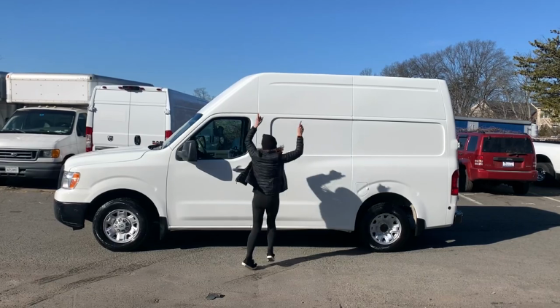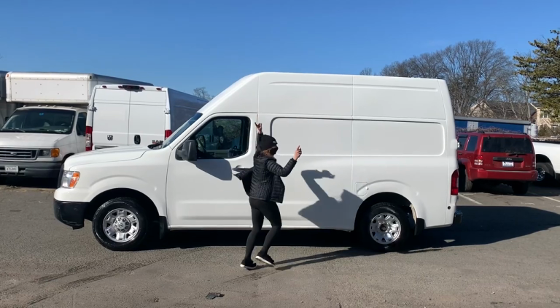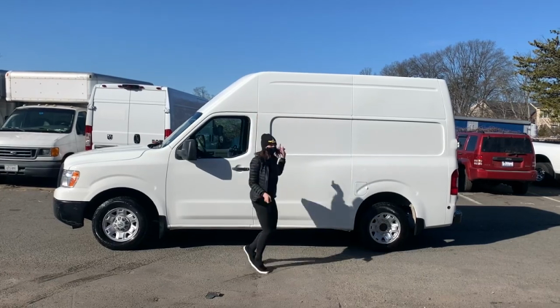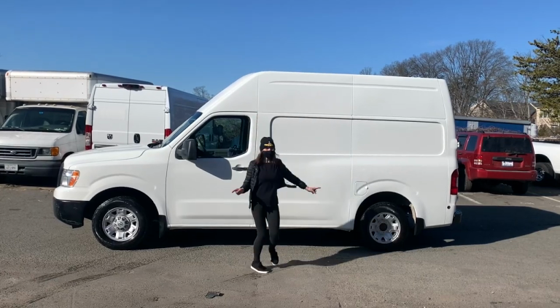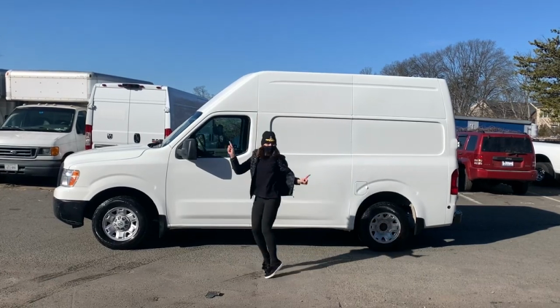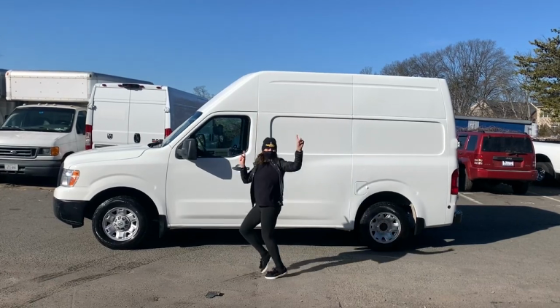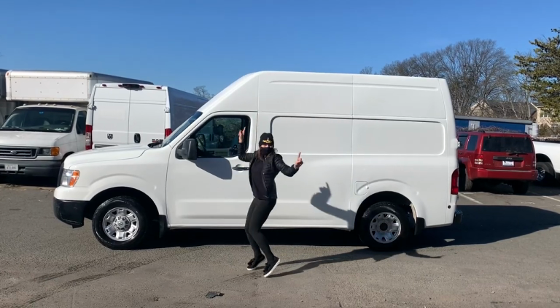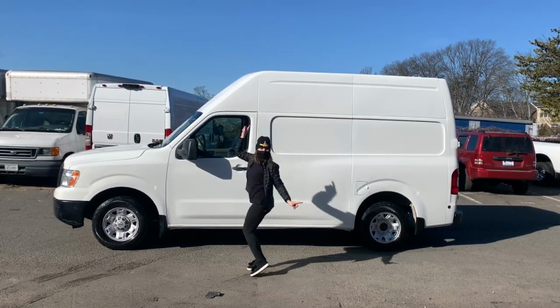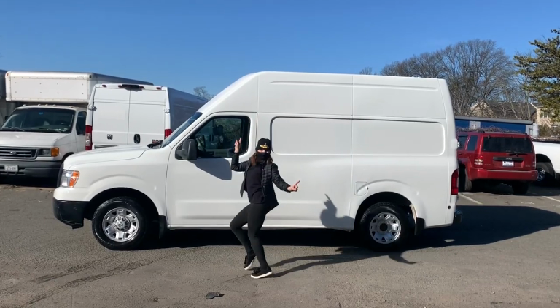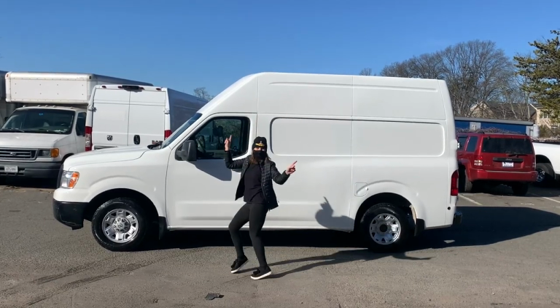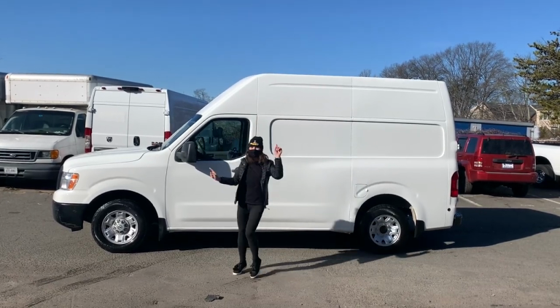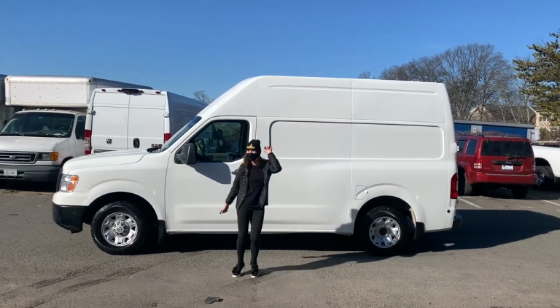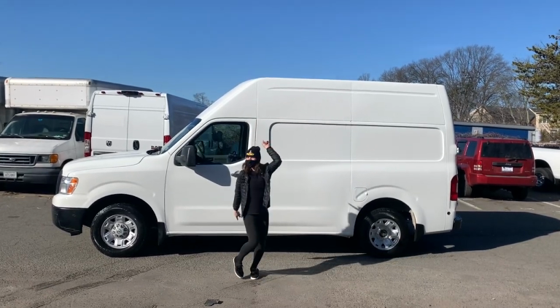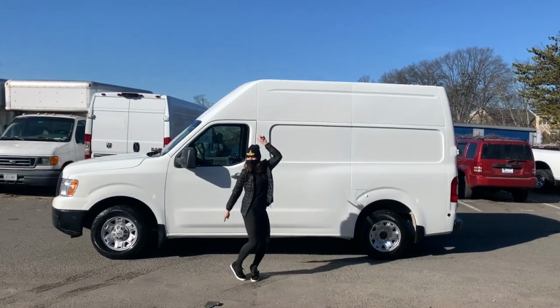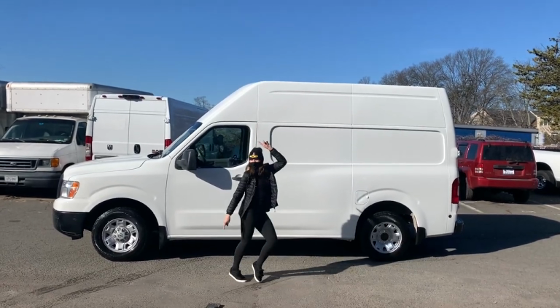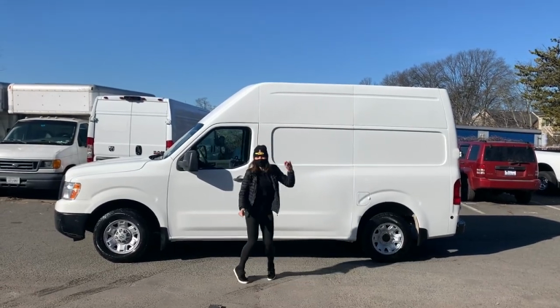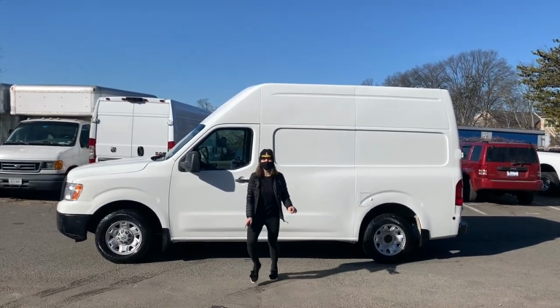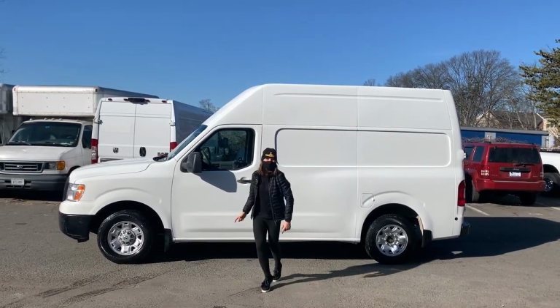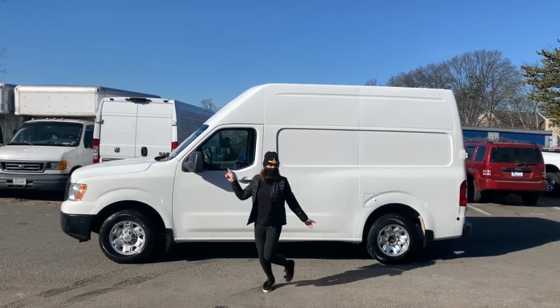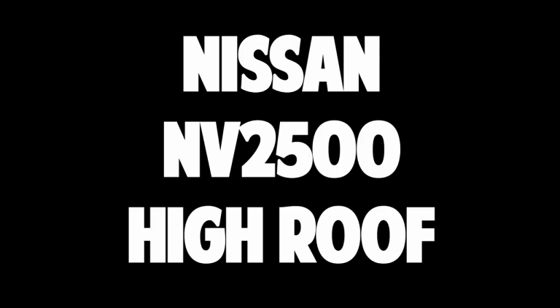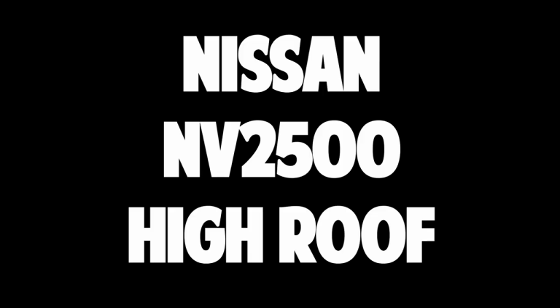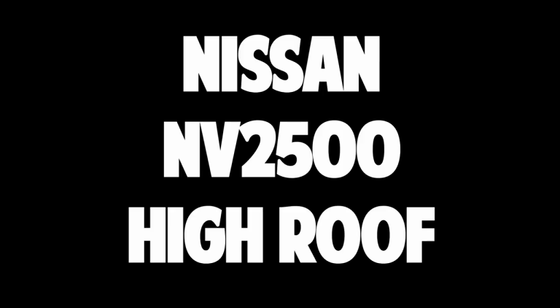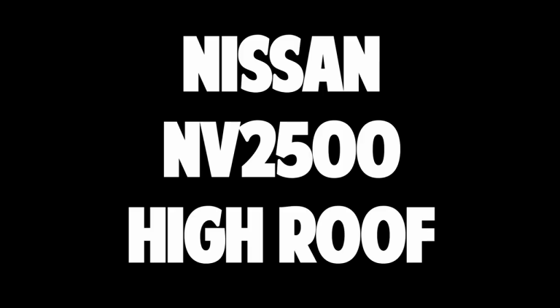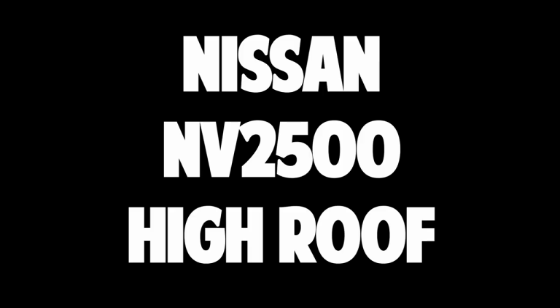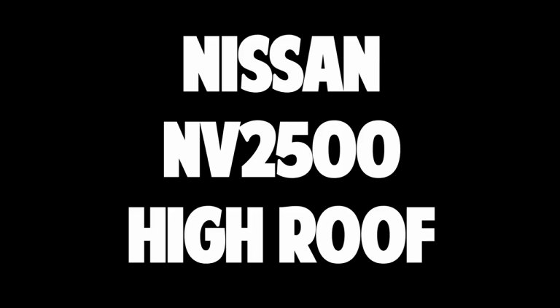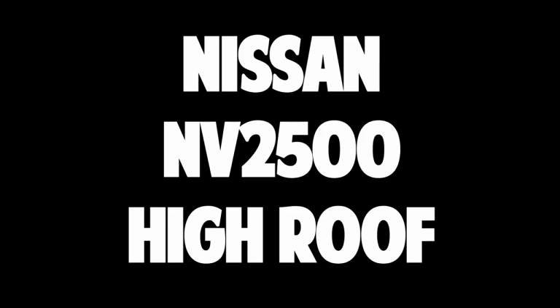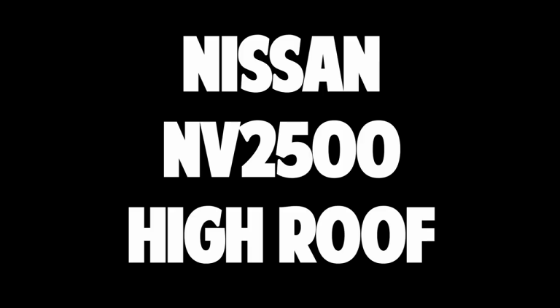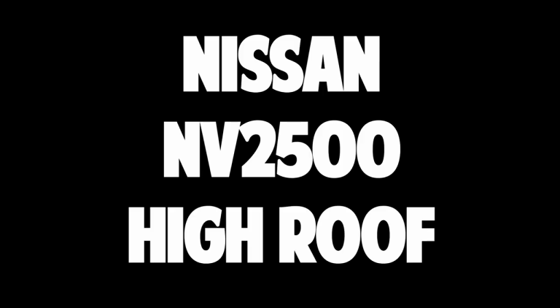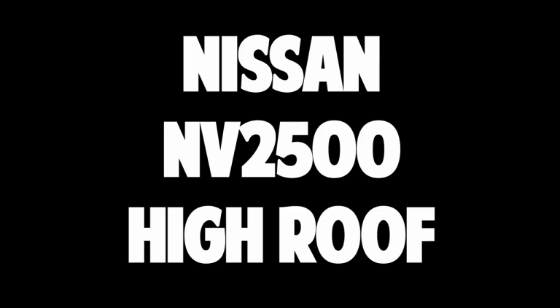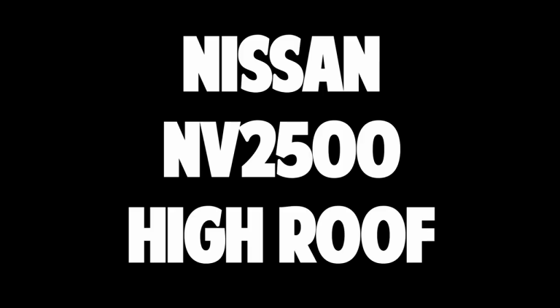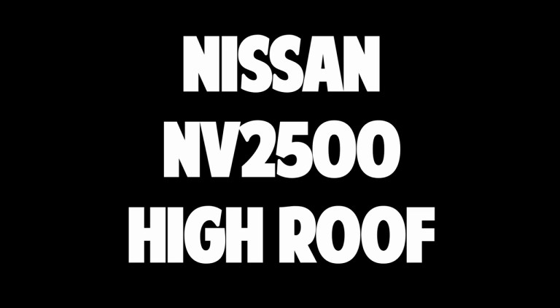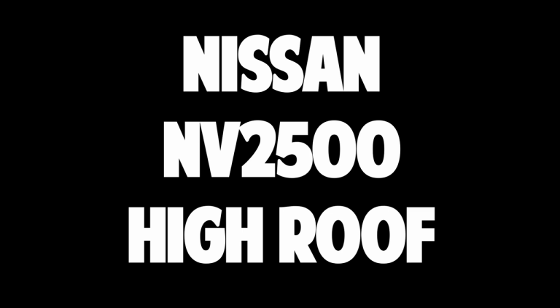I'm building a tiny vacation home on wheels!